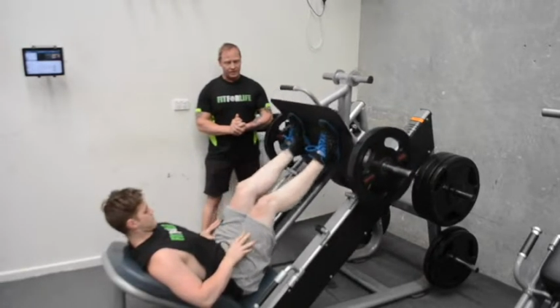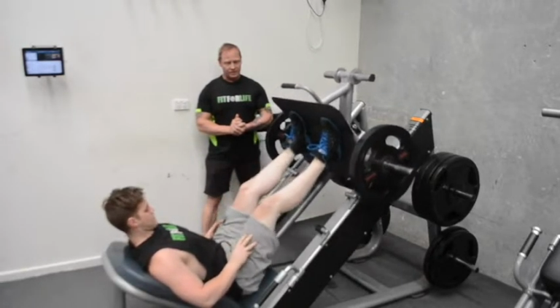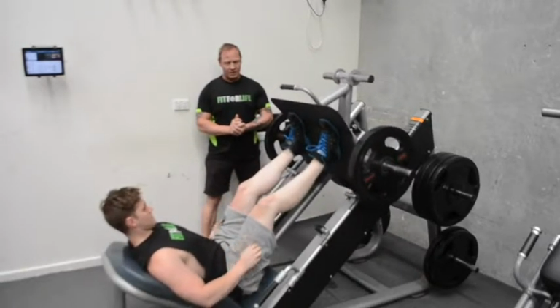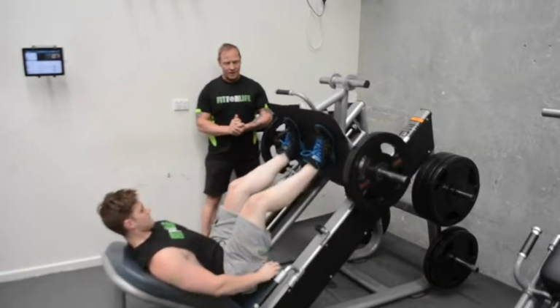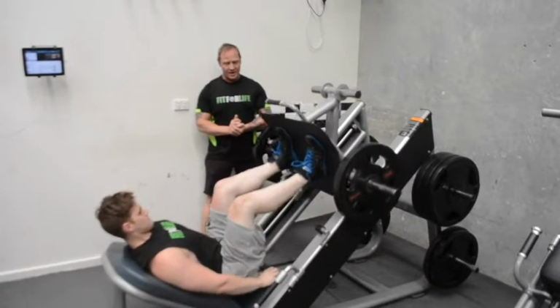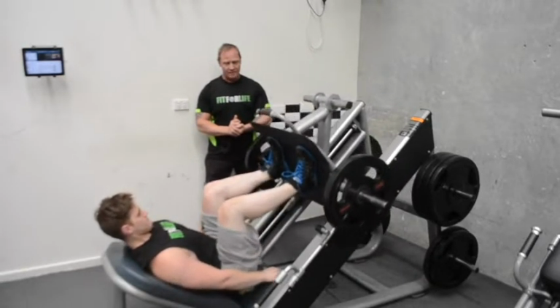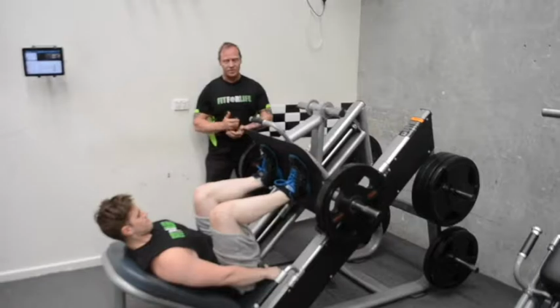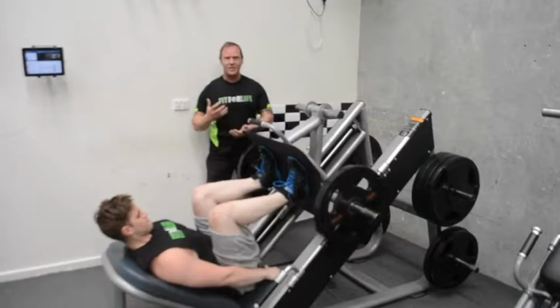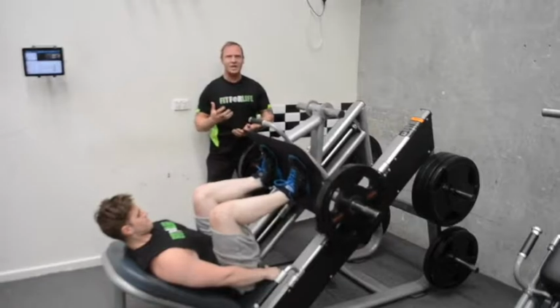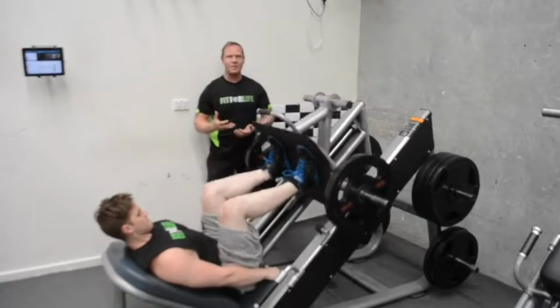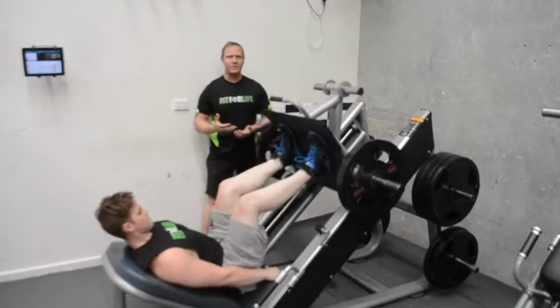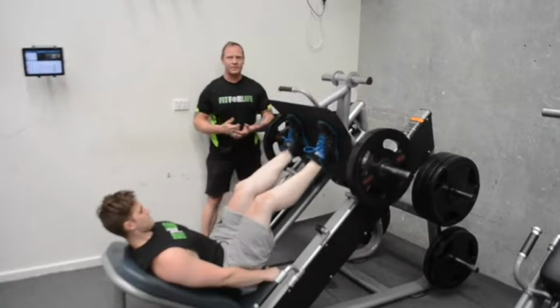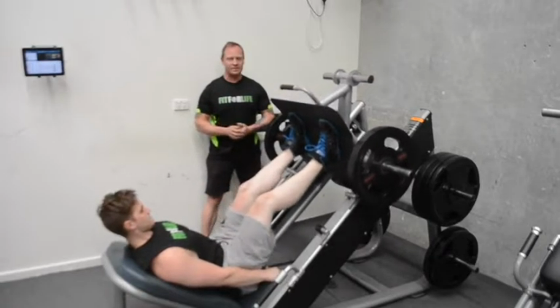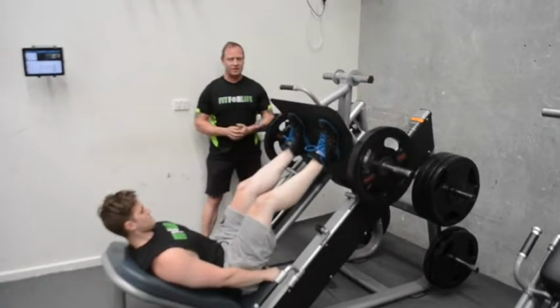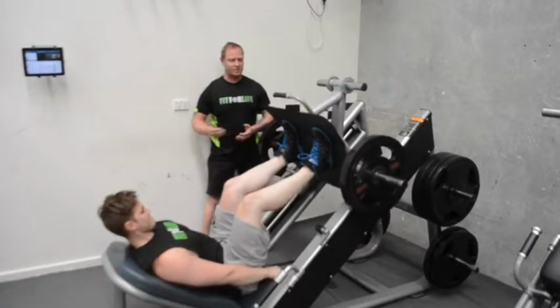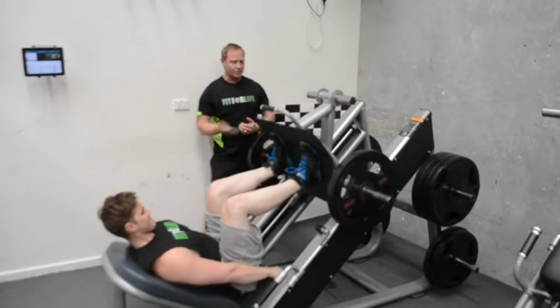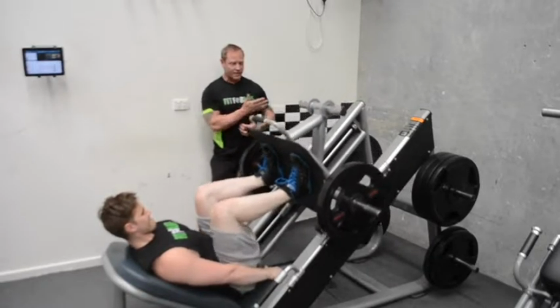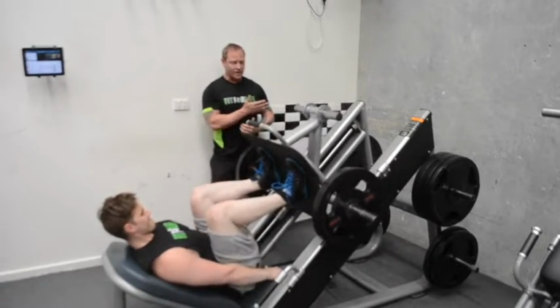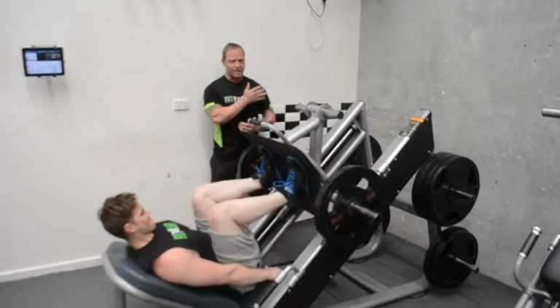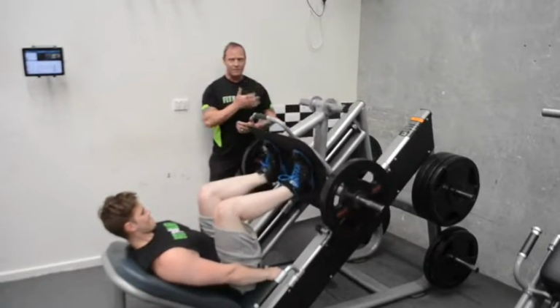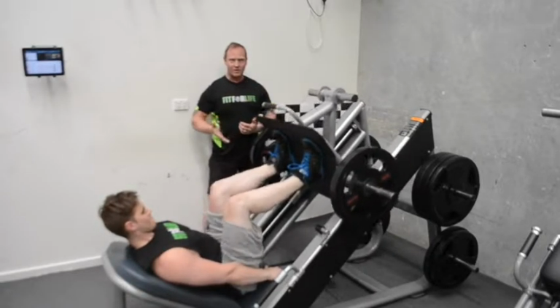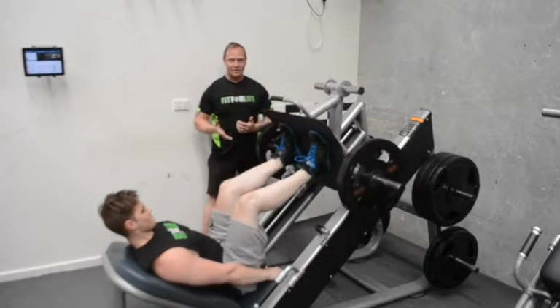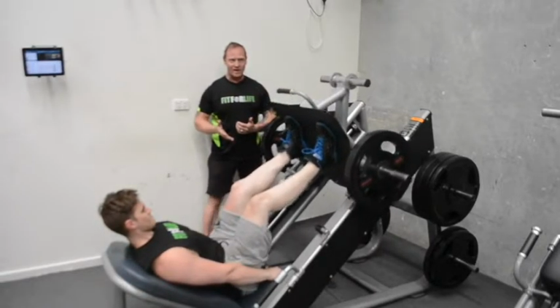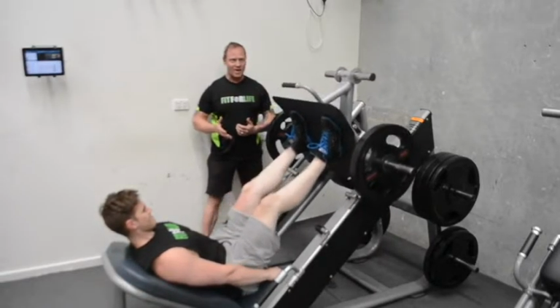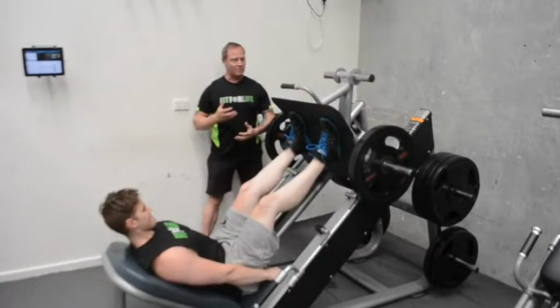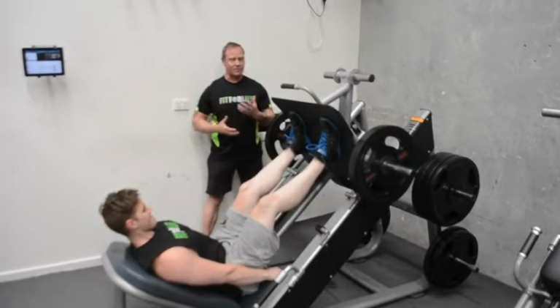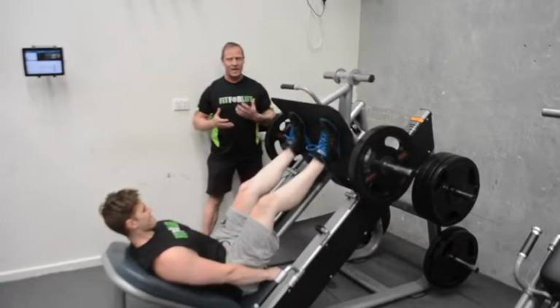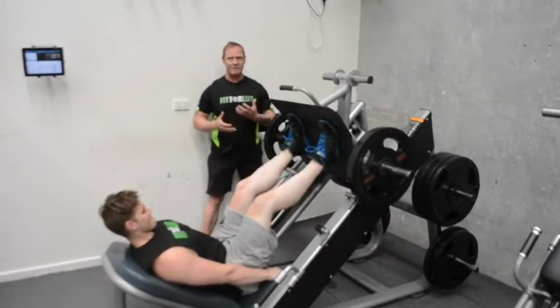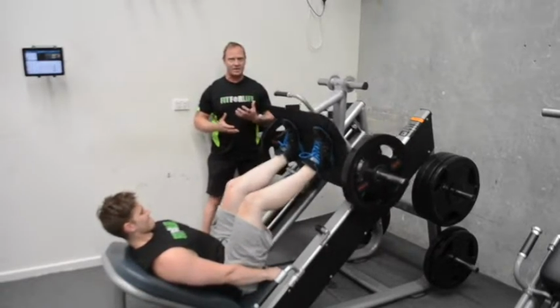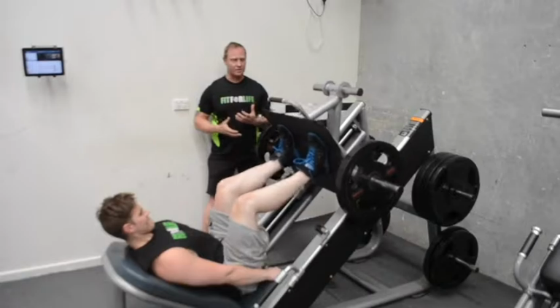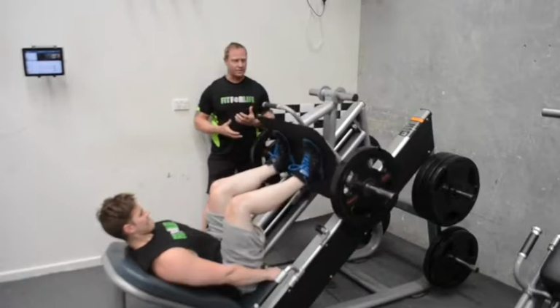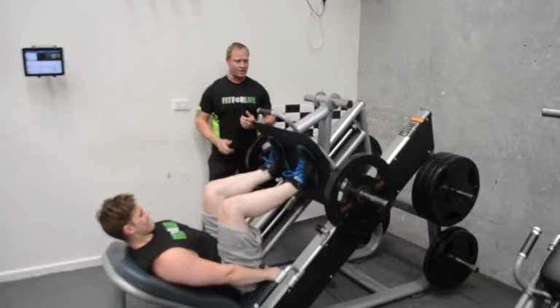A little bit slower on the way down. The timing and tempo among these exercises is 2 seconds up, 4 seconds back down. We're going to do that with every exercise we're doing.